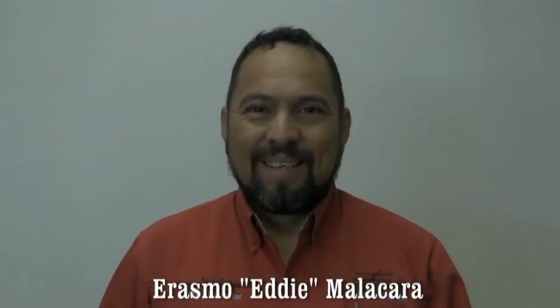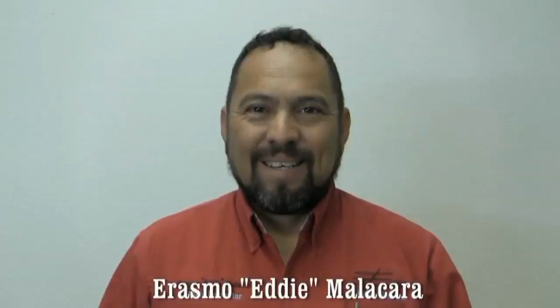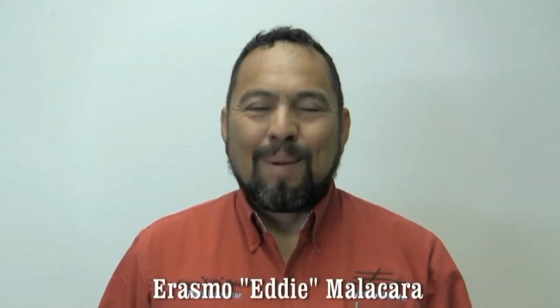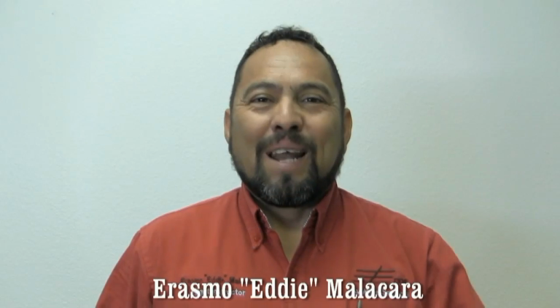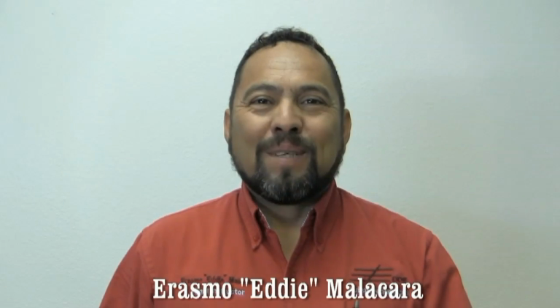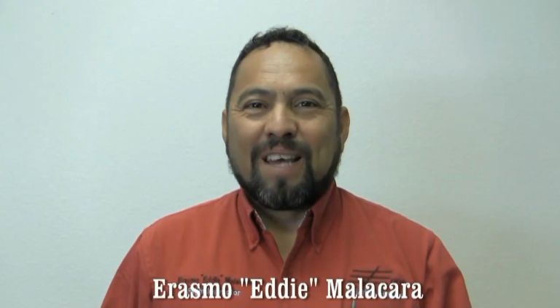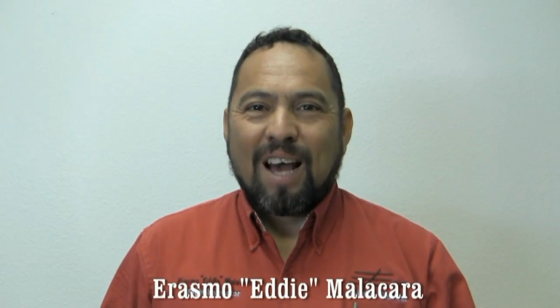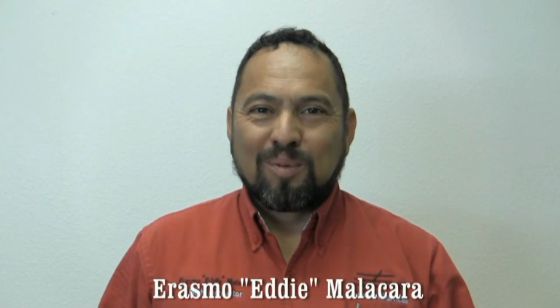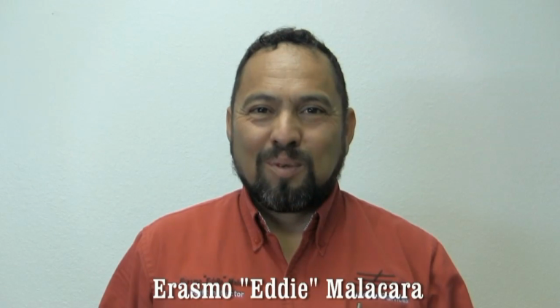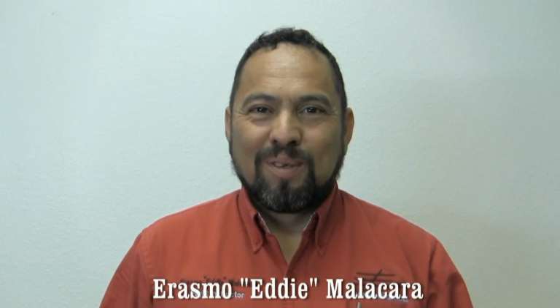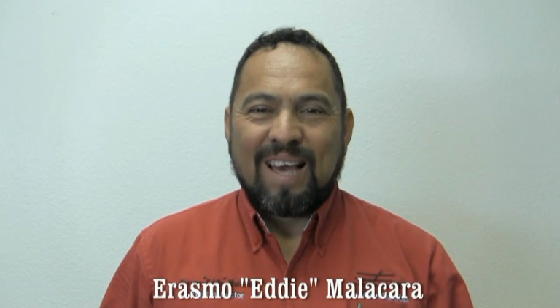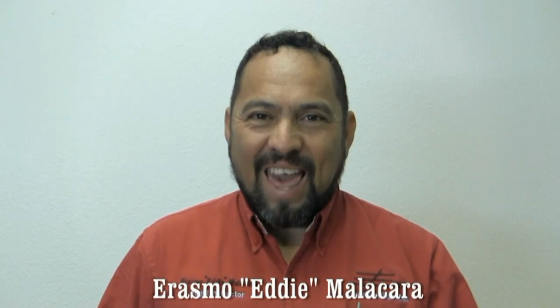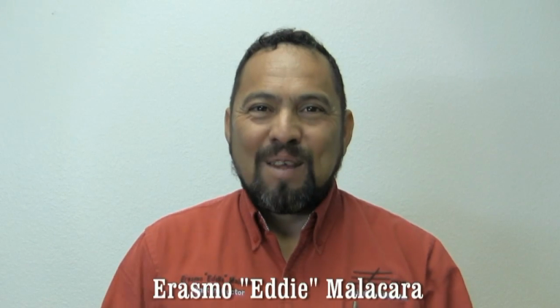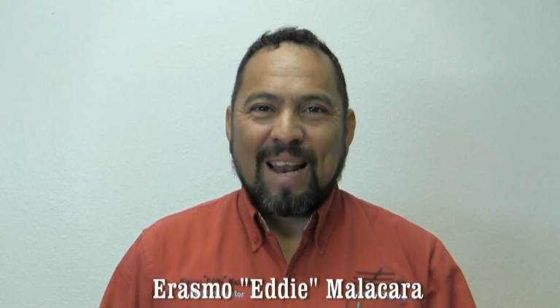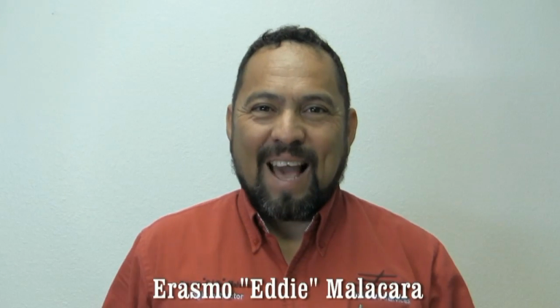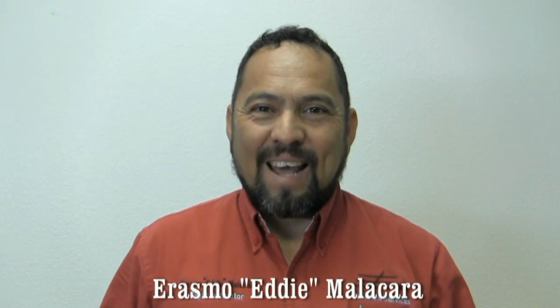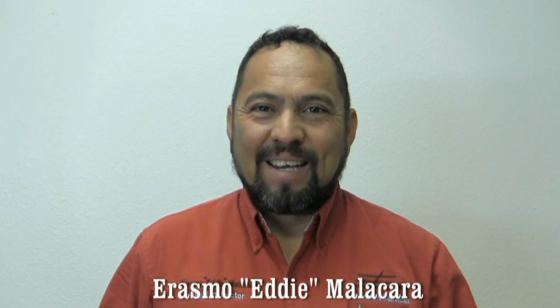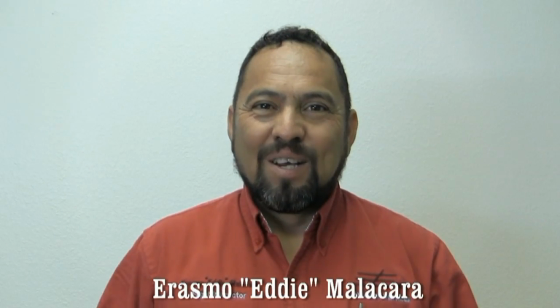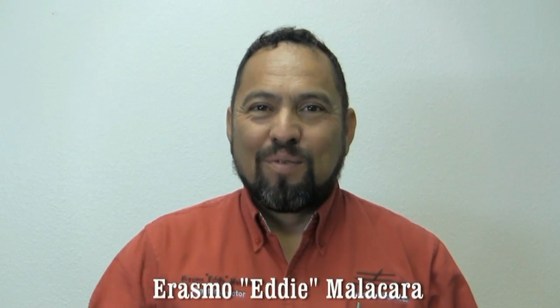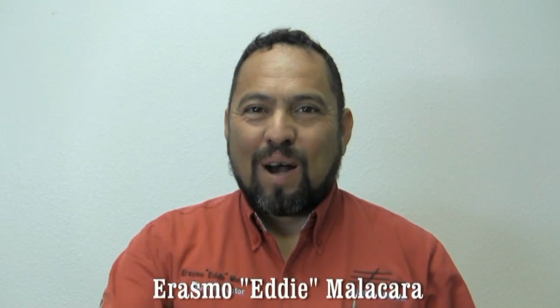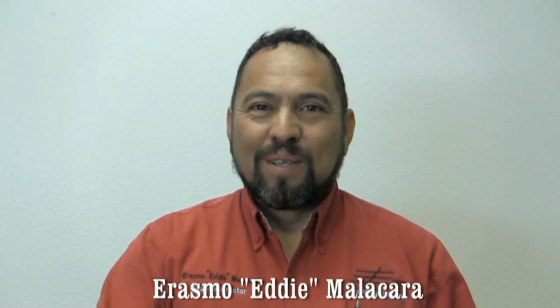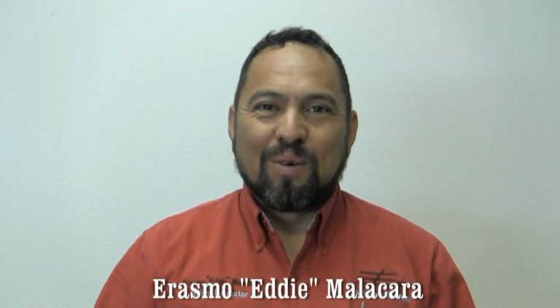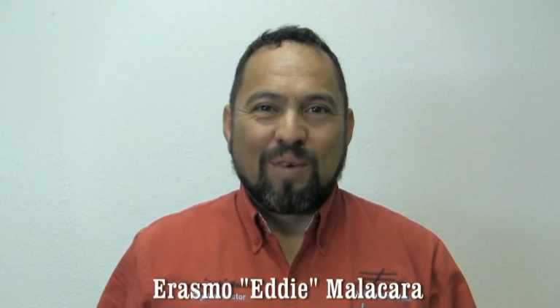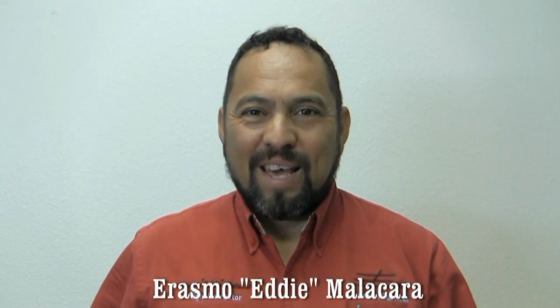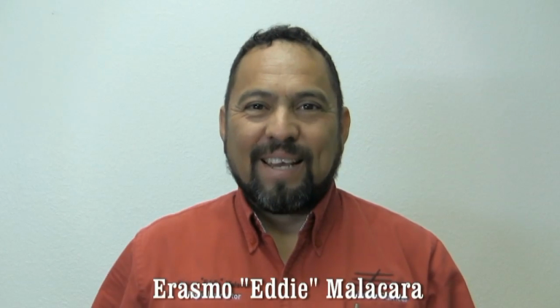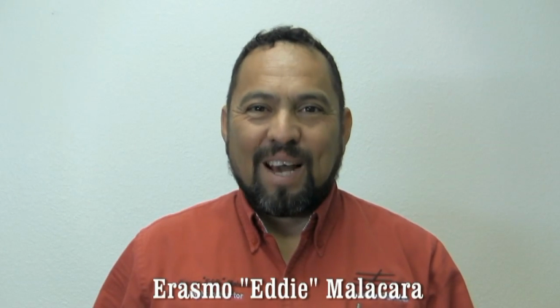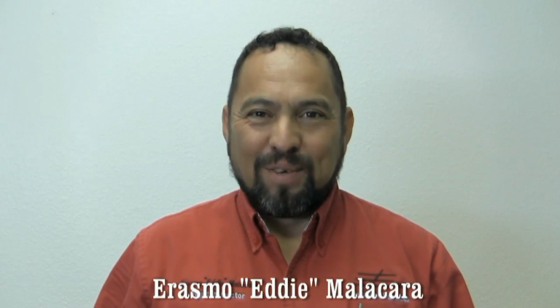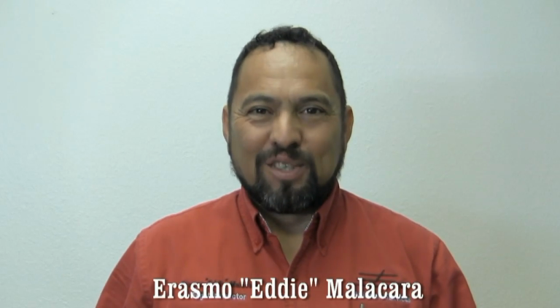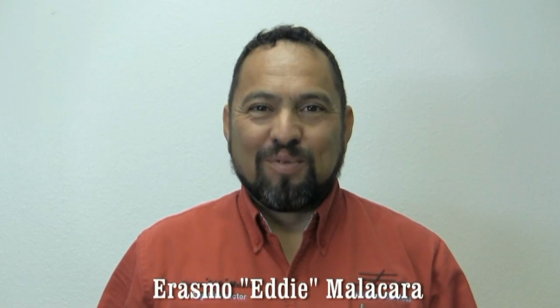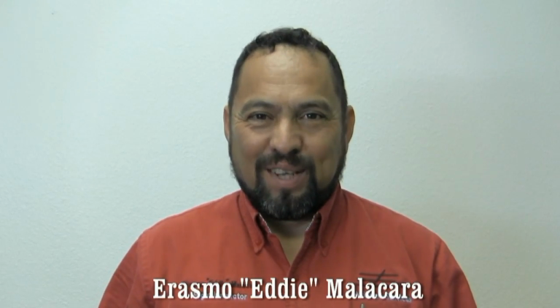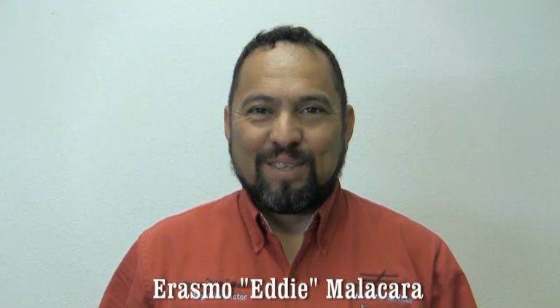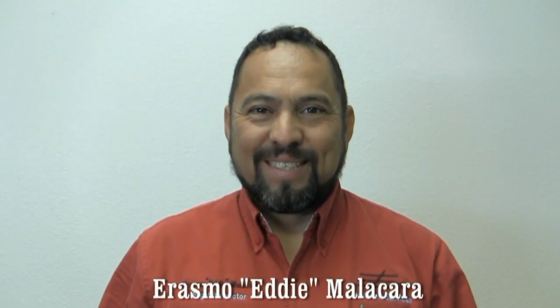My name is Erasmu Eddie Malakara, founder of Eddie Aviation Videos.